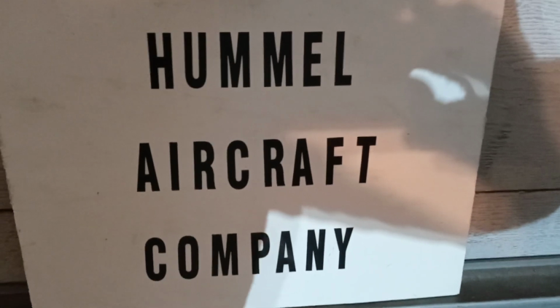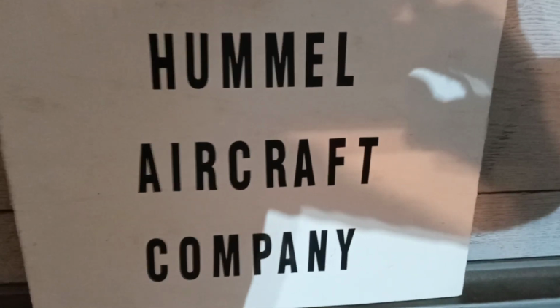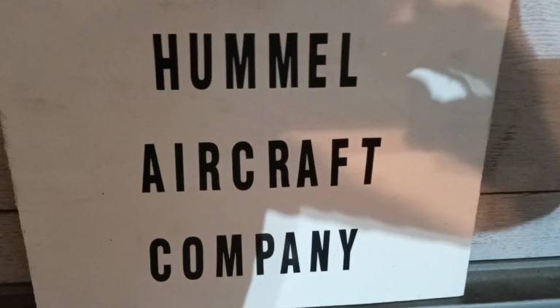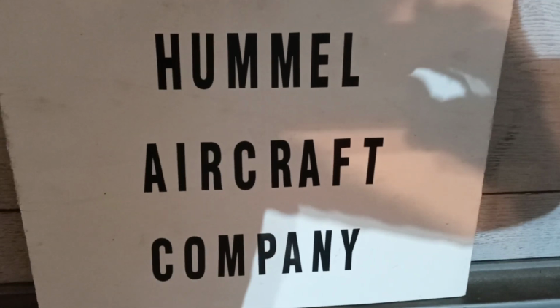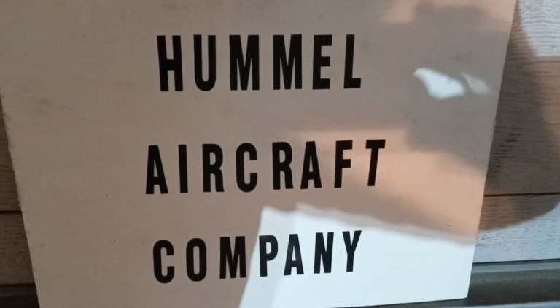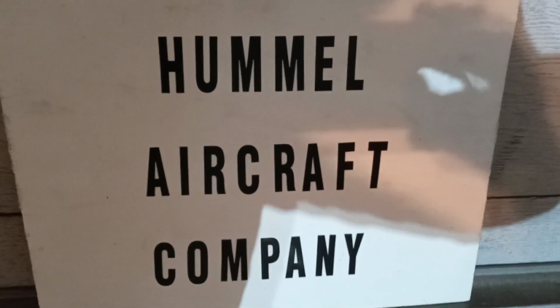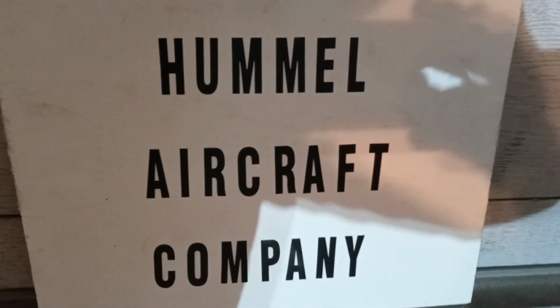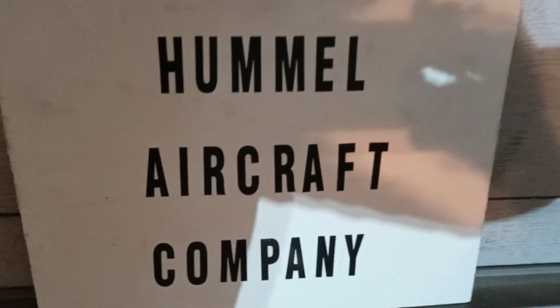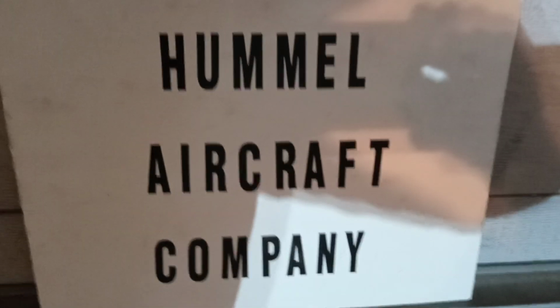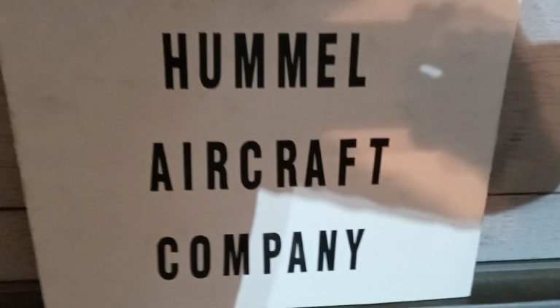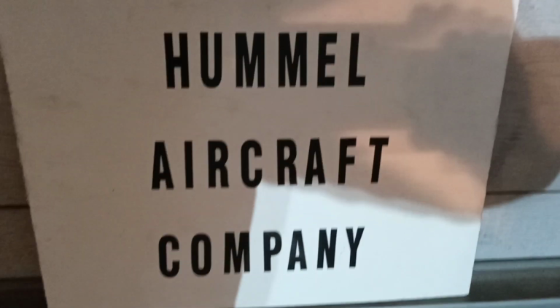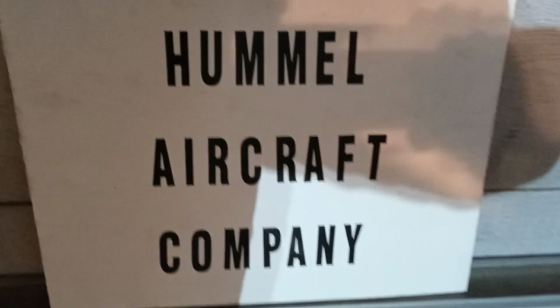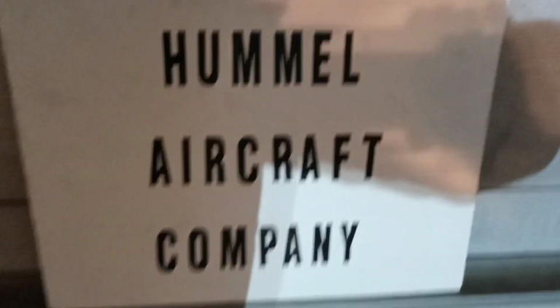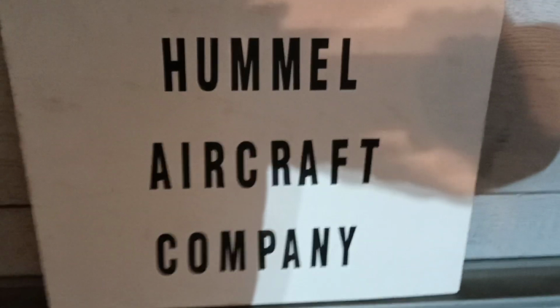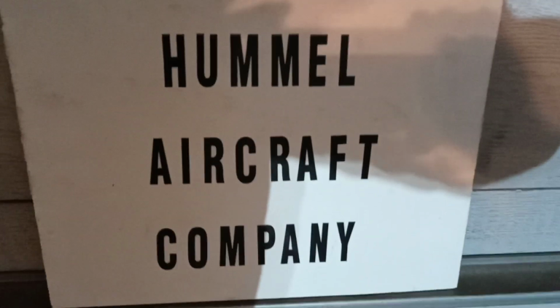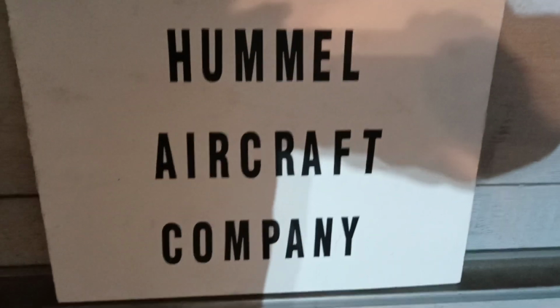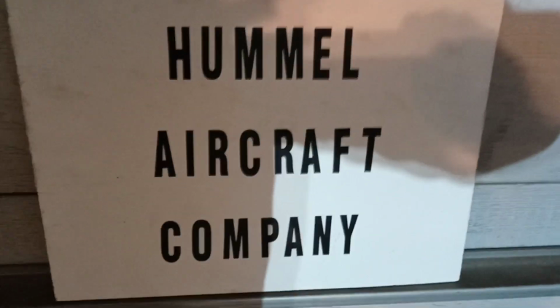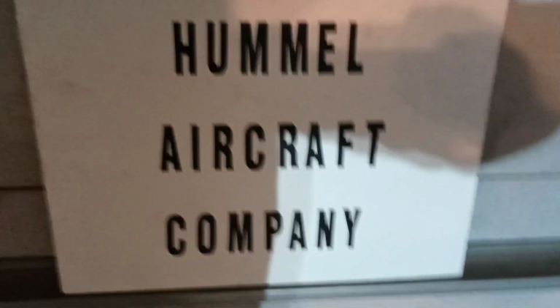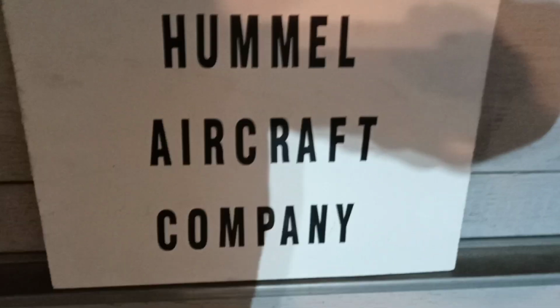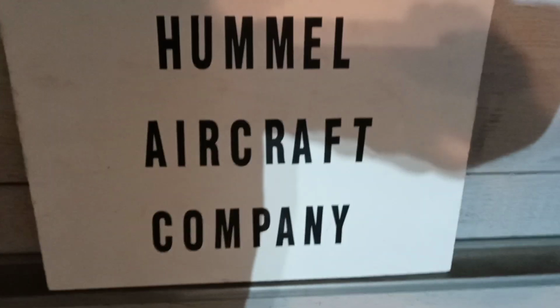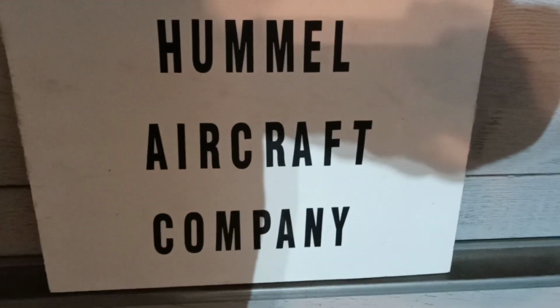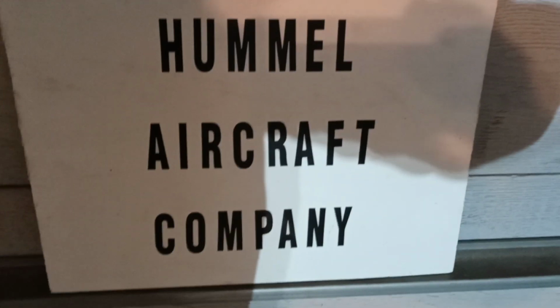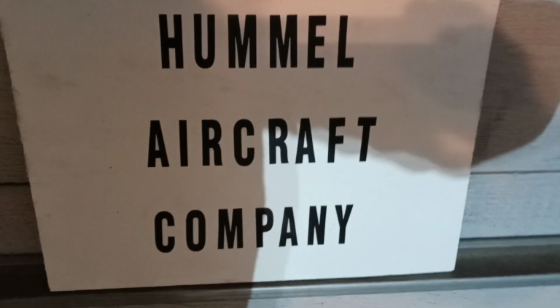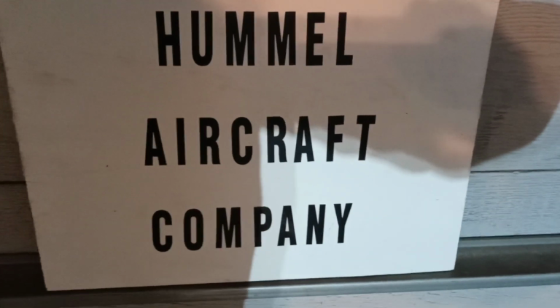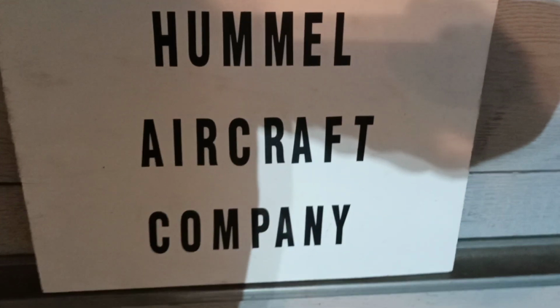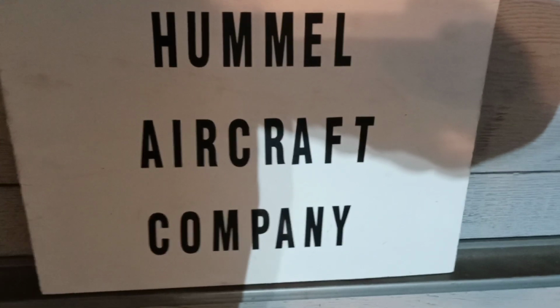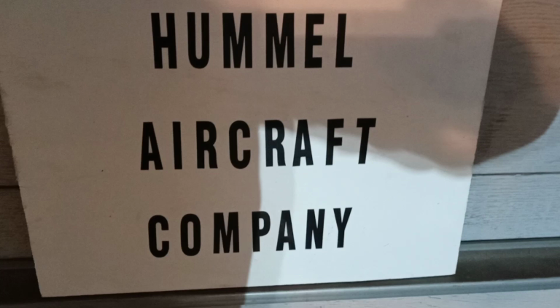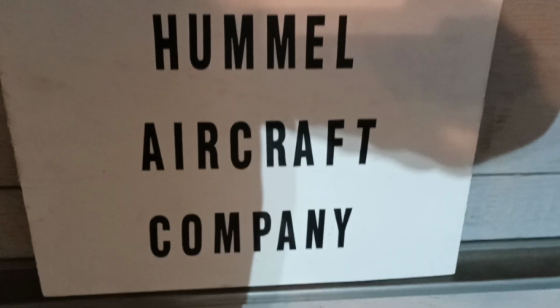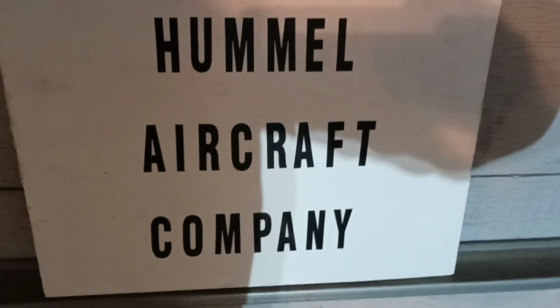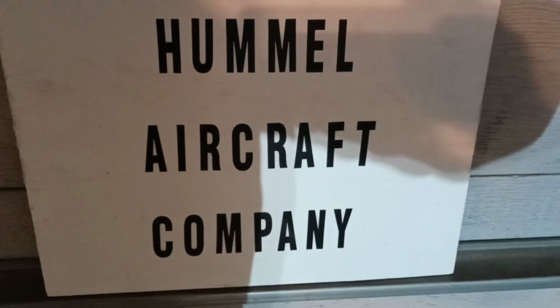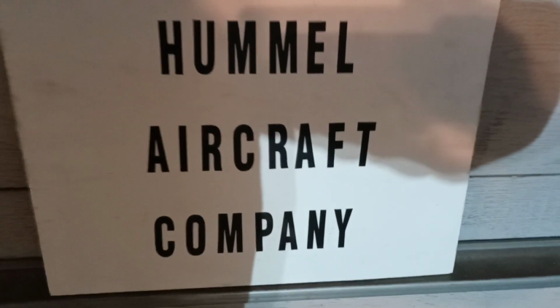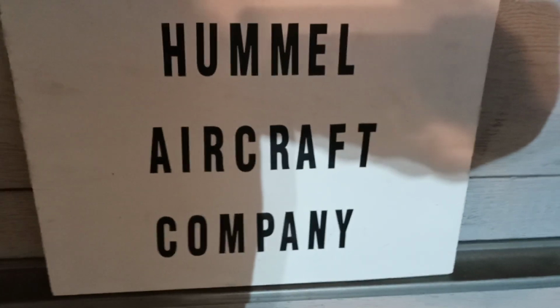Well, howdy tubers! After church, came home and made tacos.